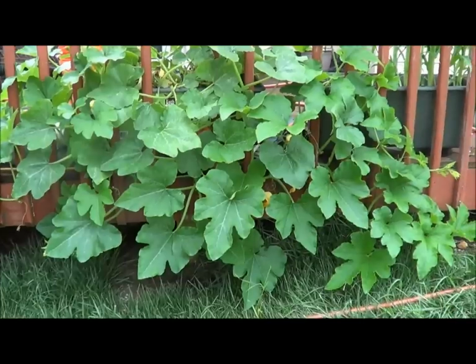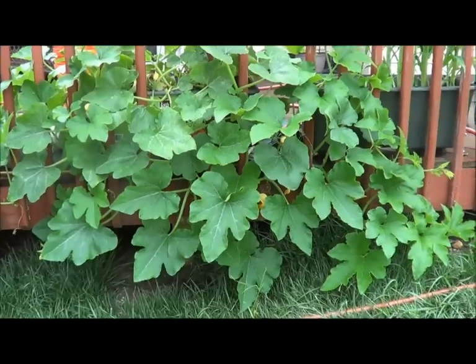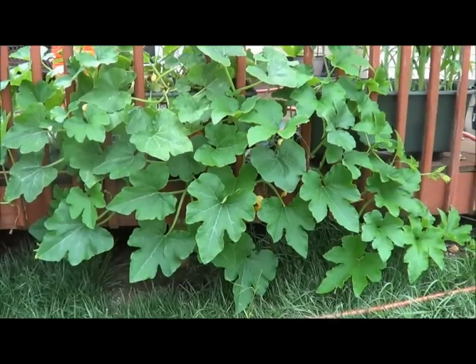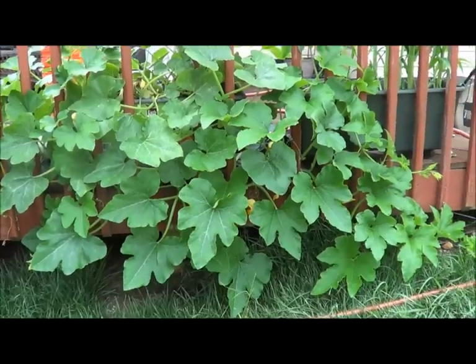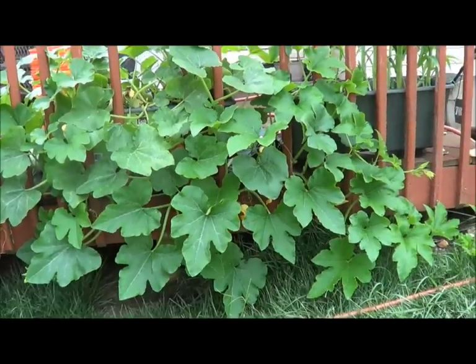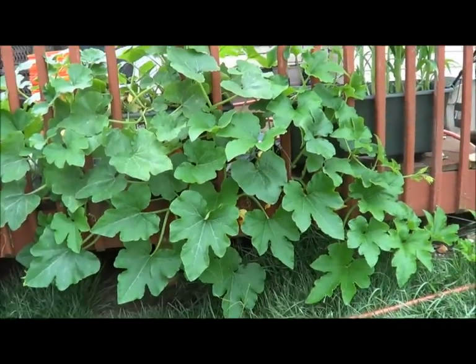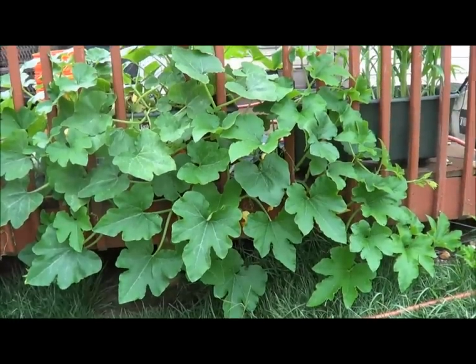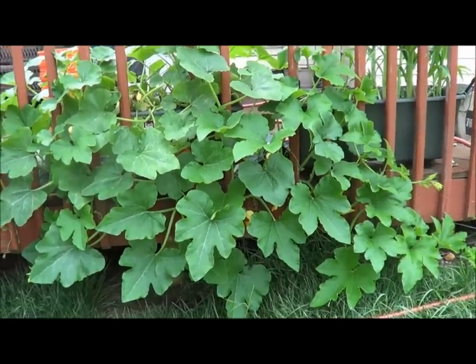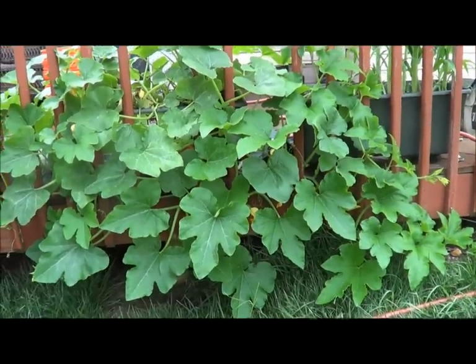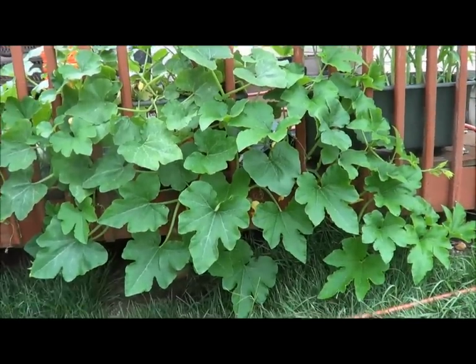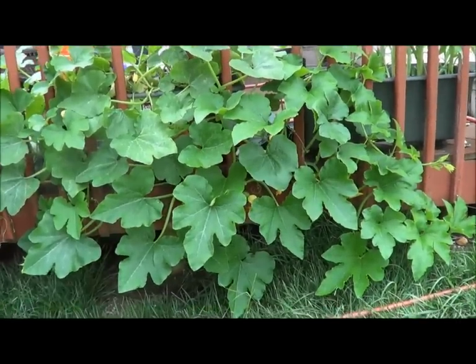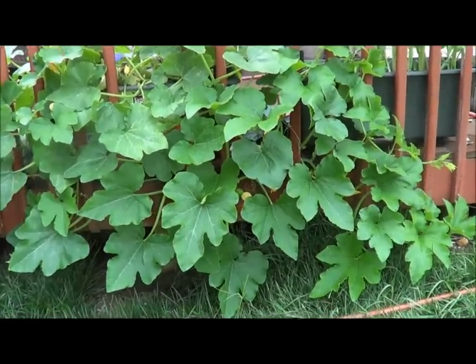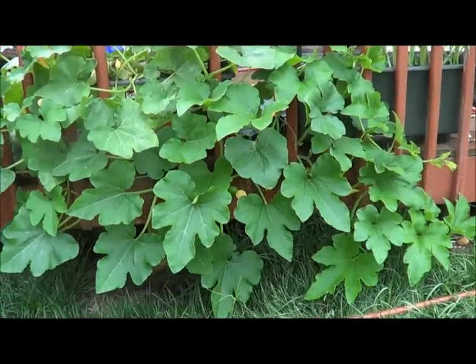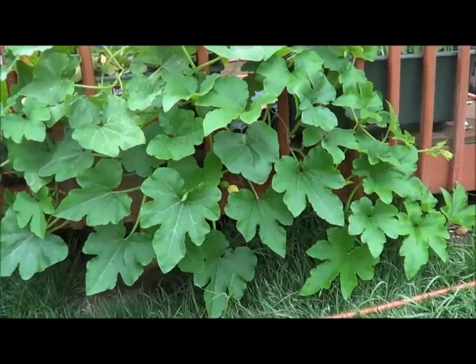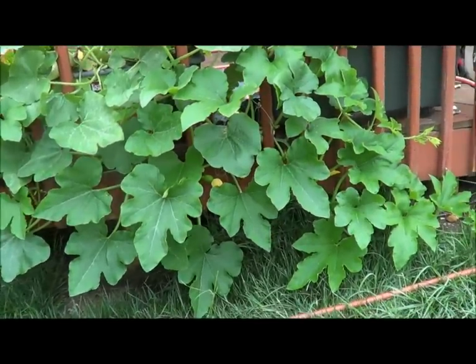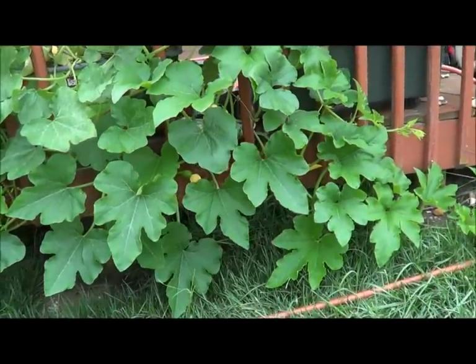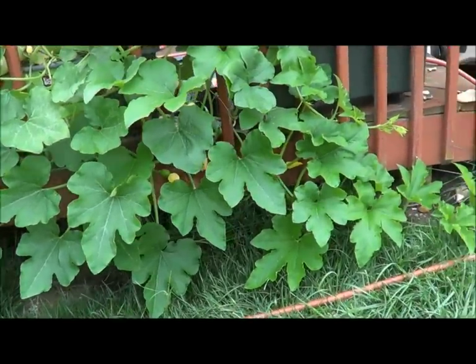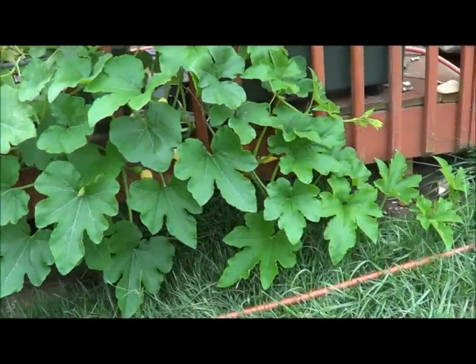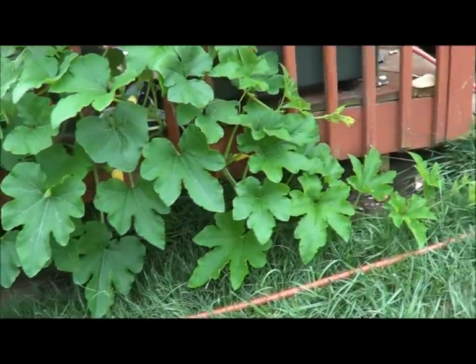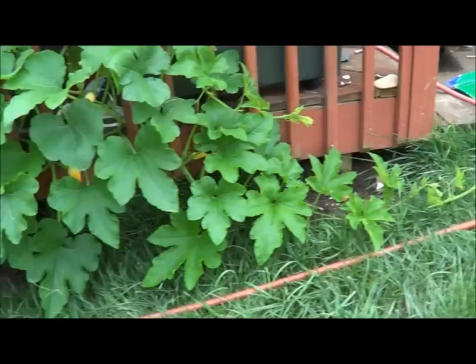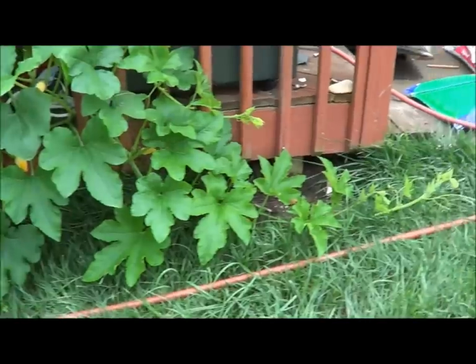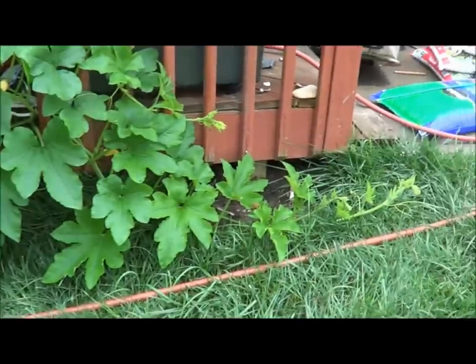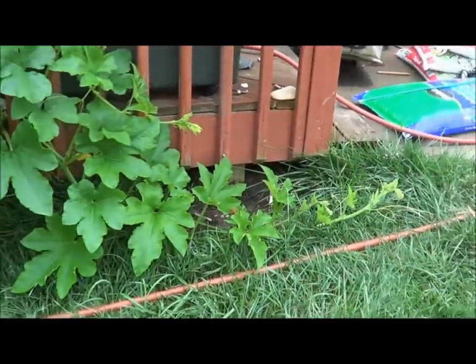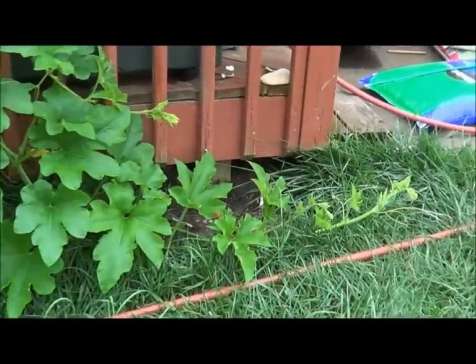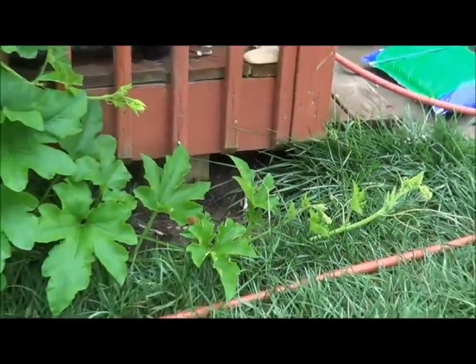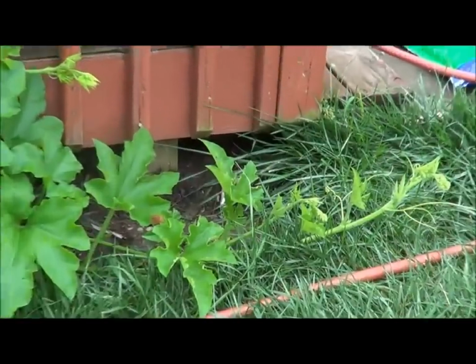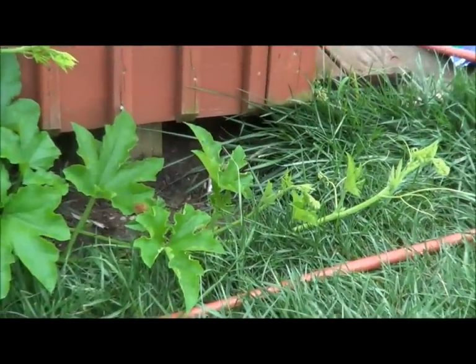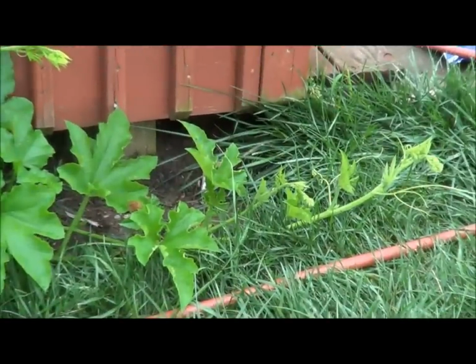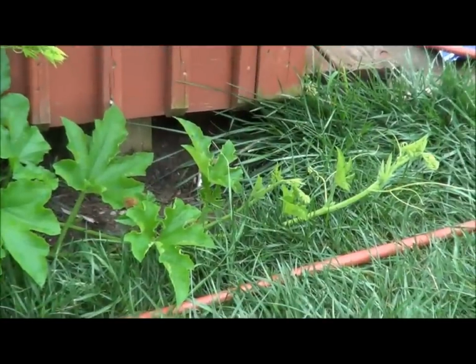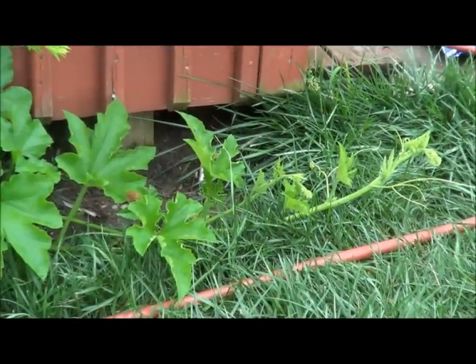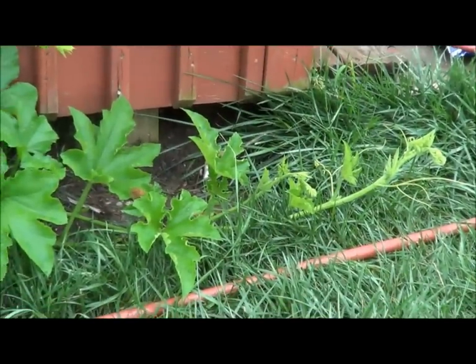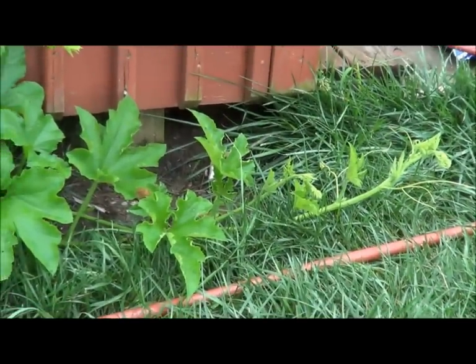Well, there's the whole plant — well, not the whole plant, but most of it. There's a little bit more out there.